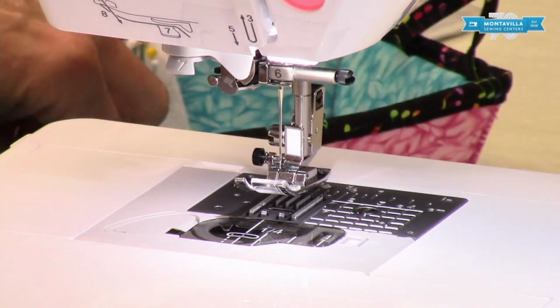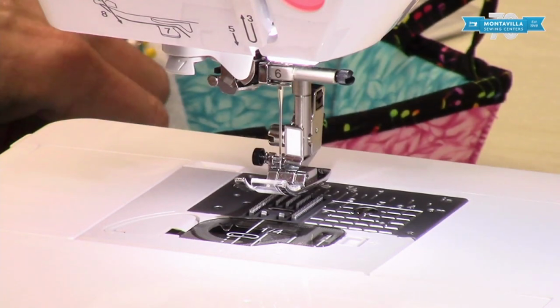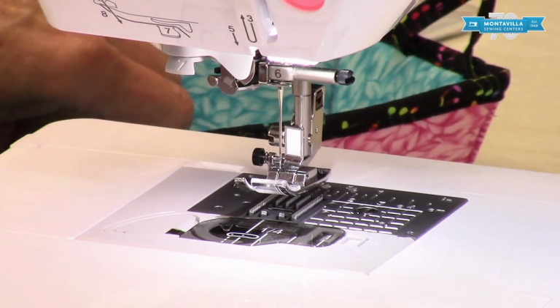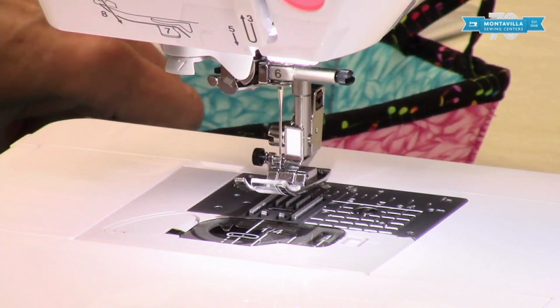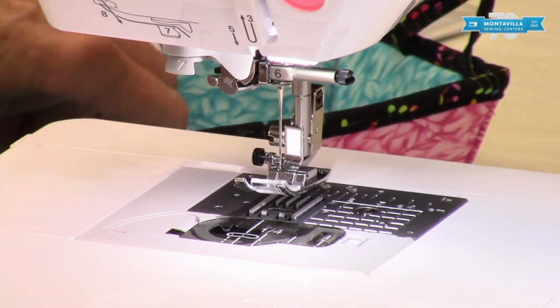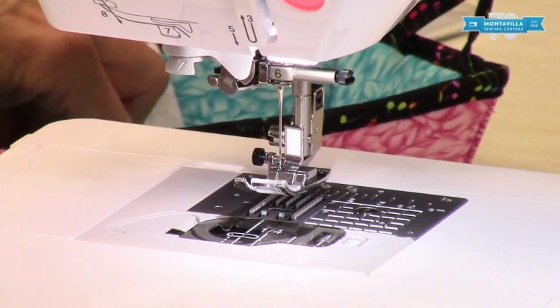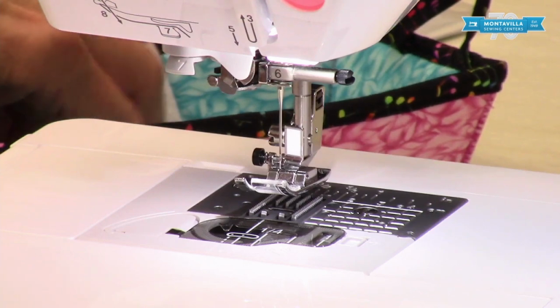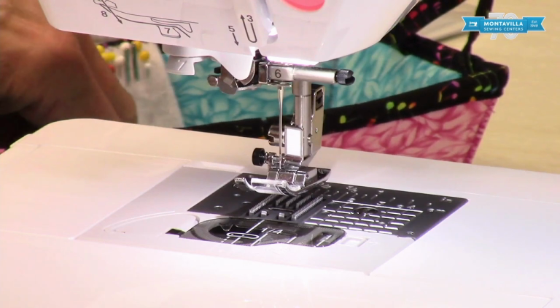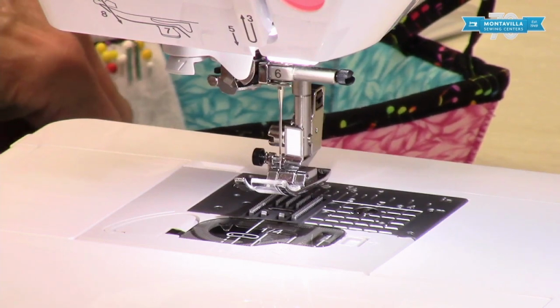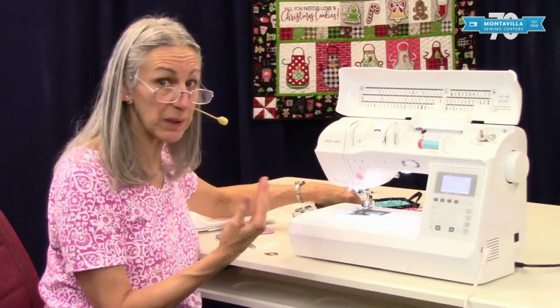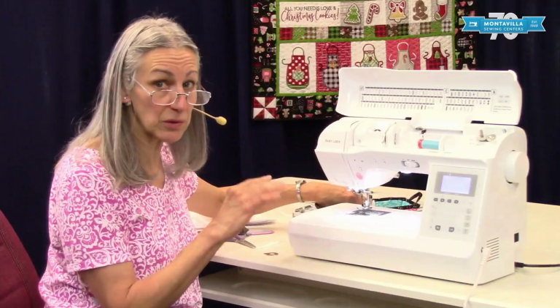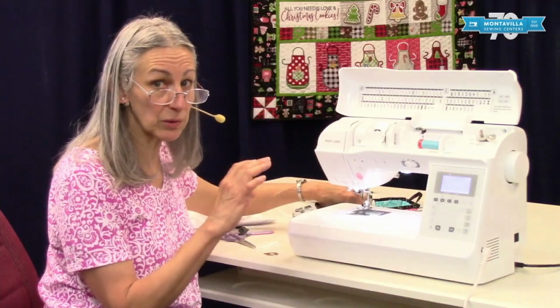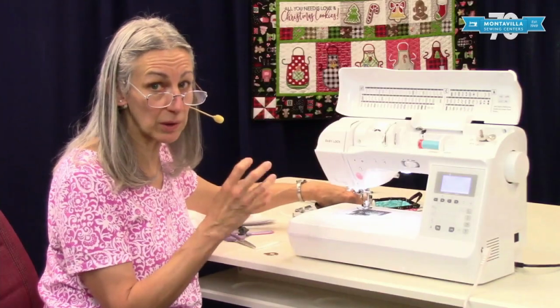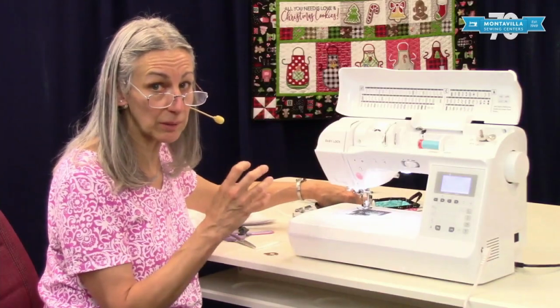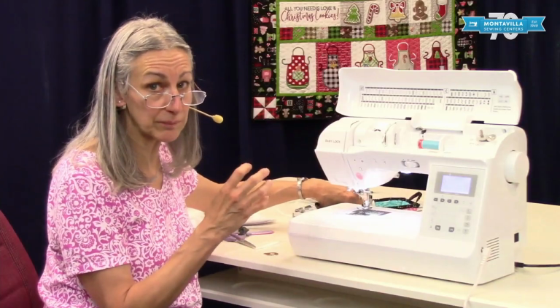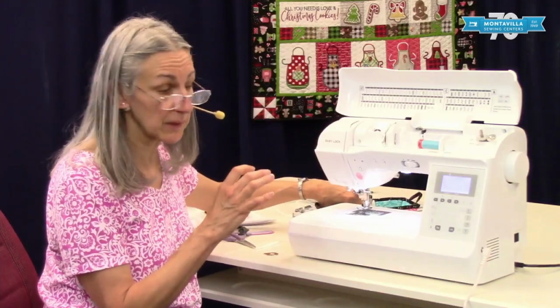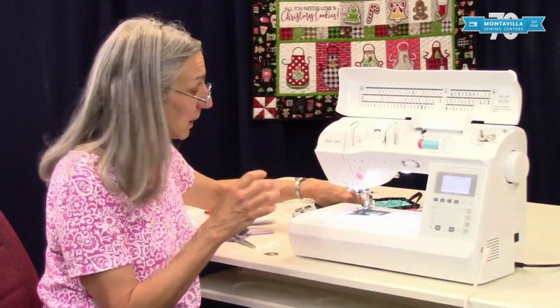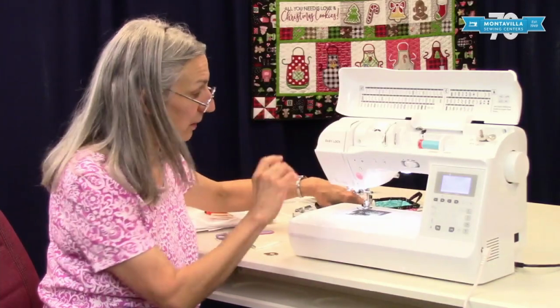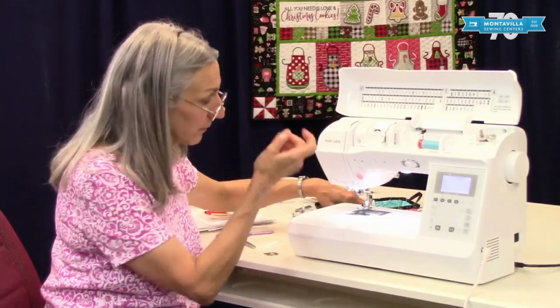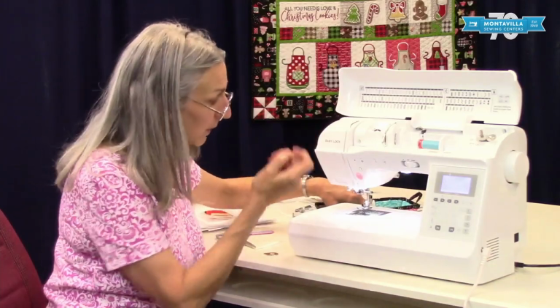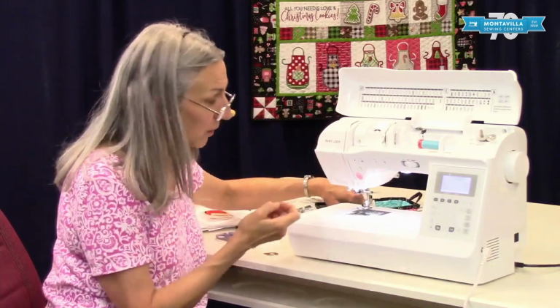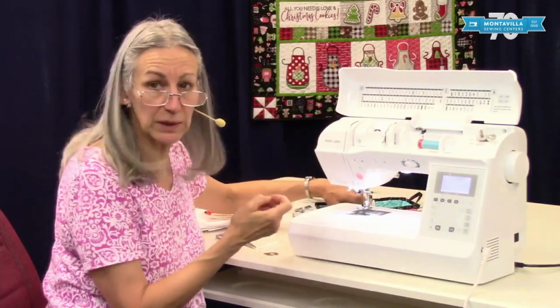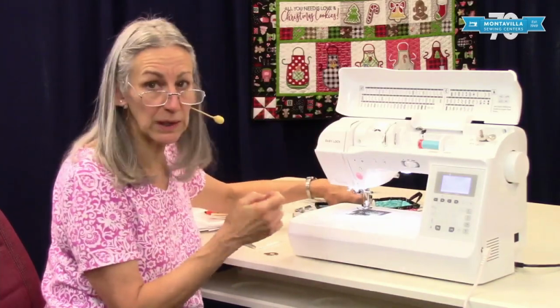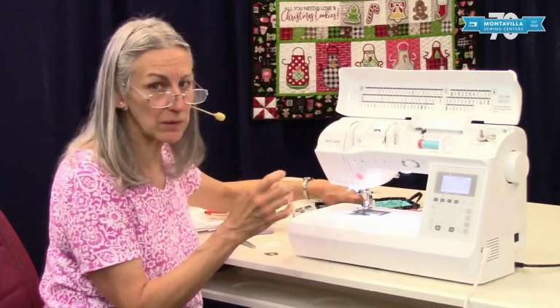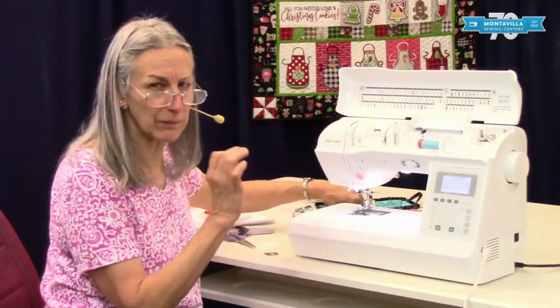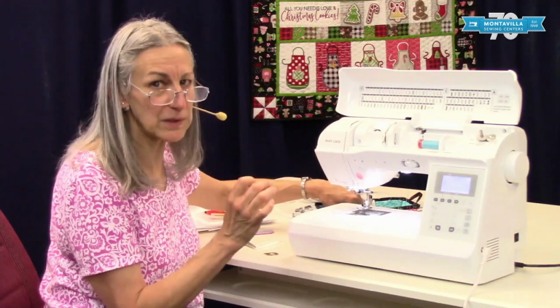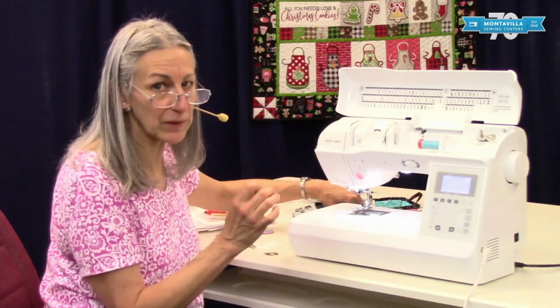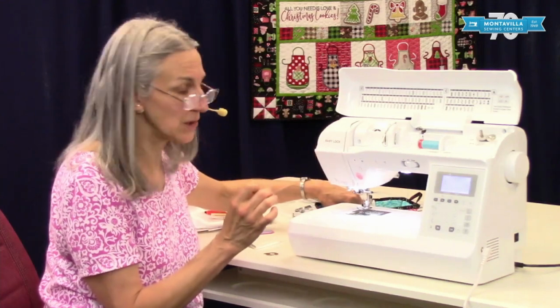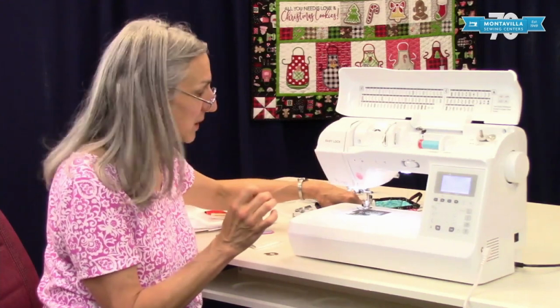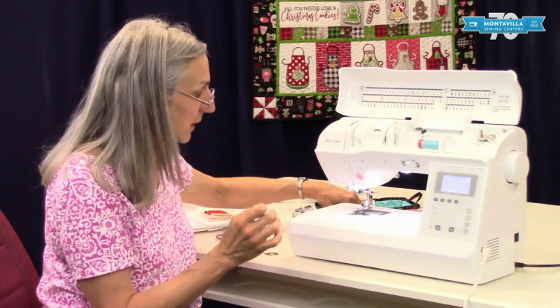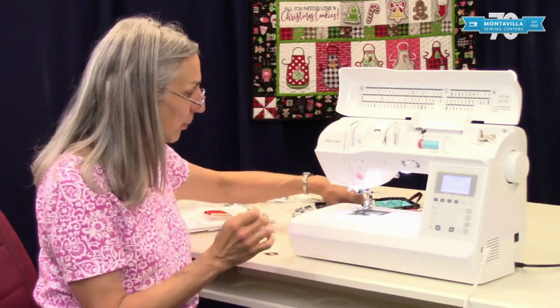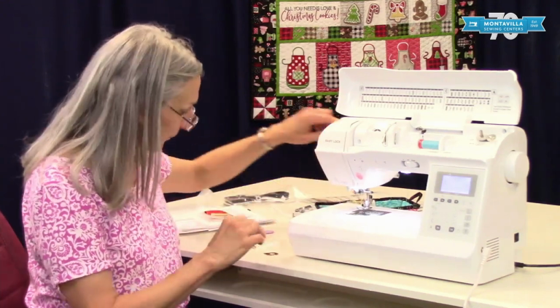Also, of course, if your needle is bent or got a hook at the end, definitely change it at that point.